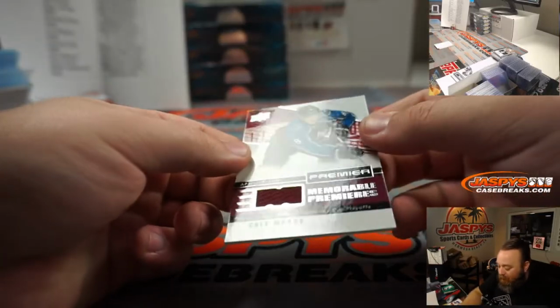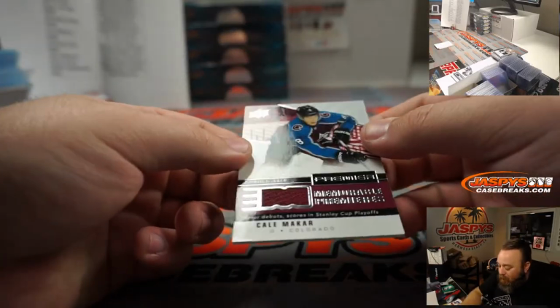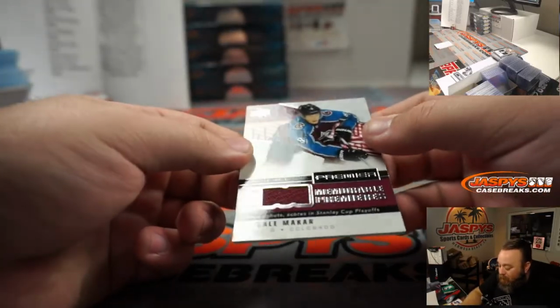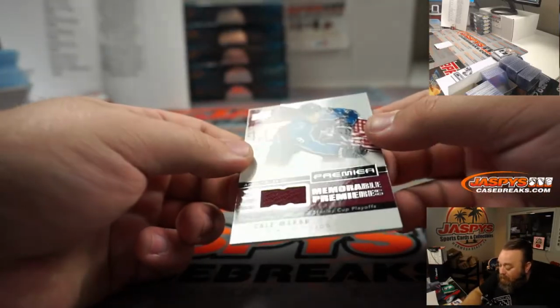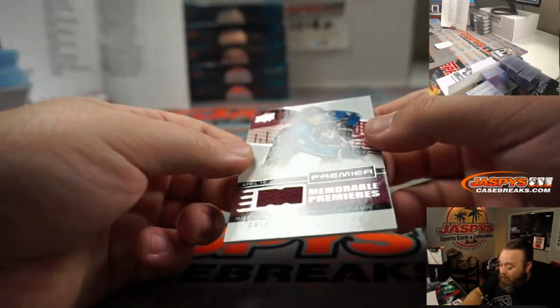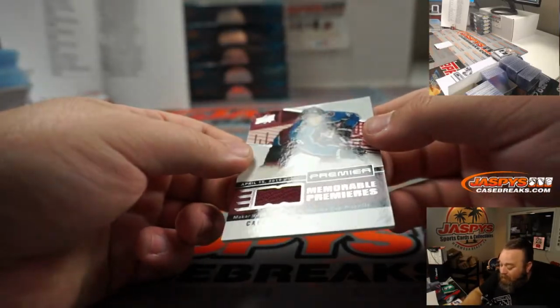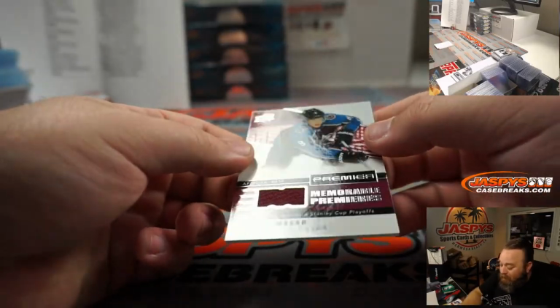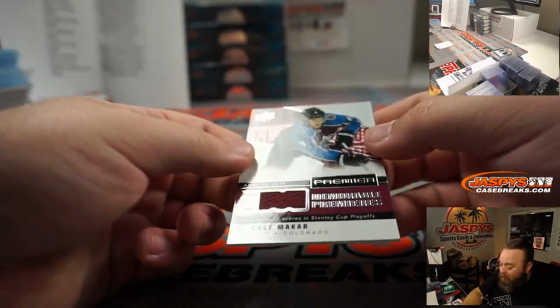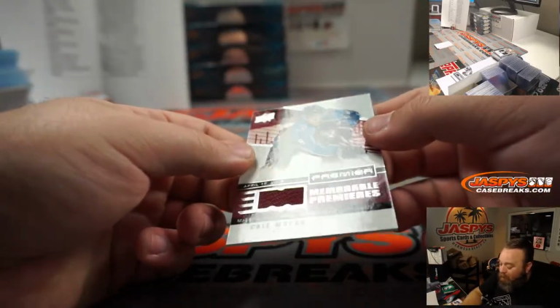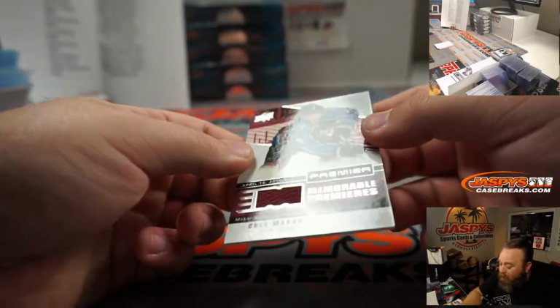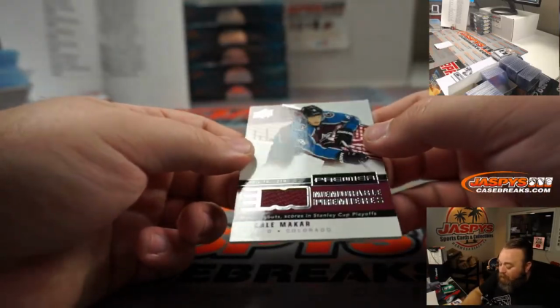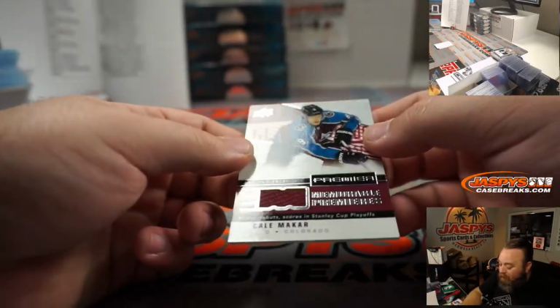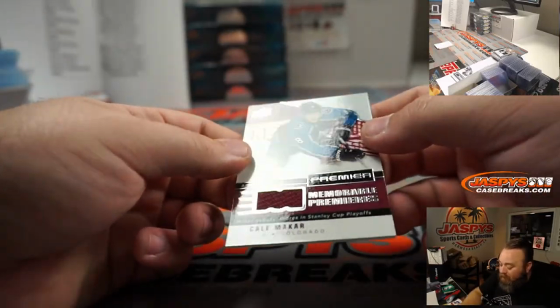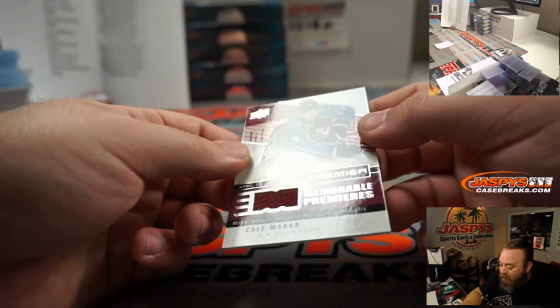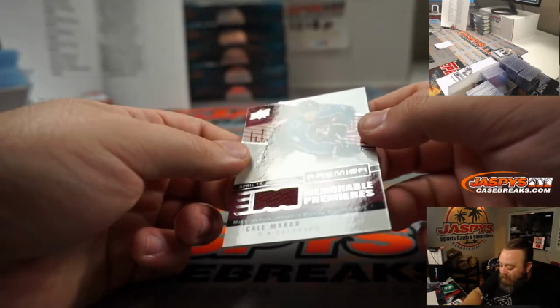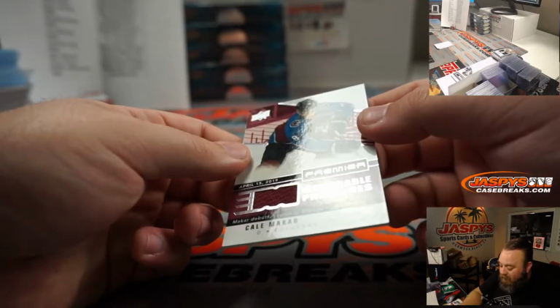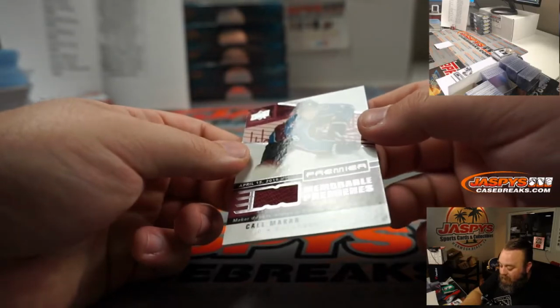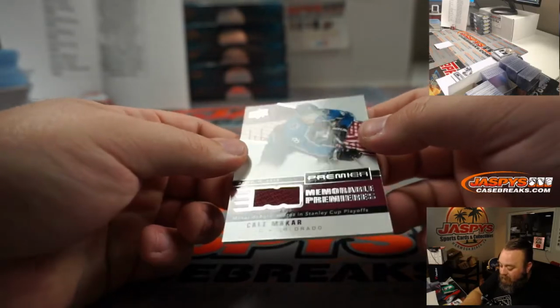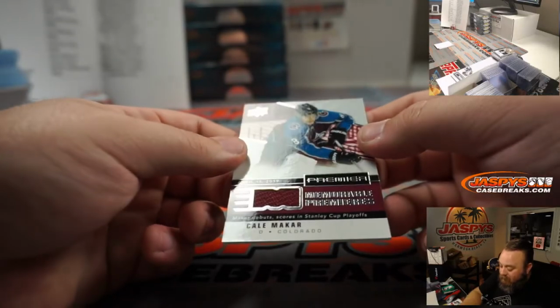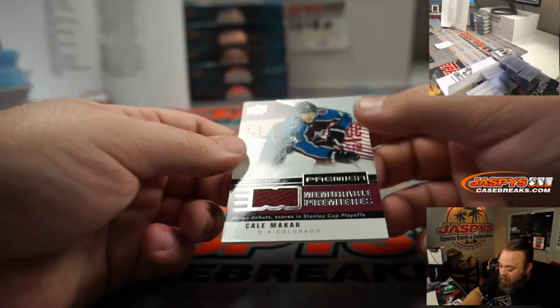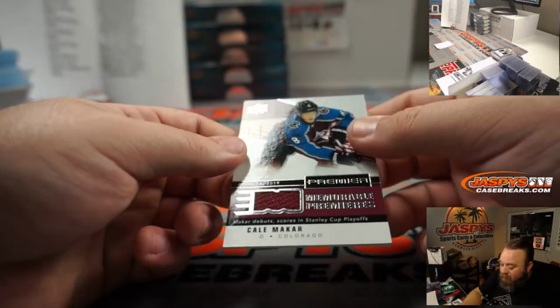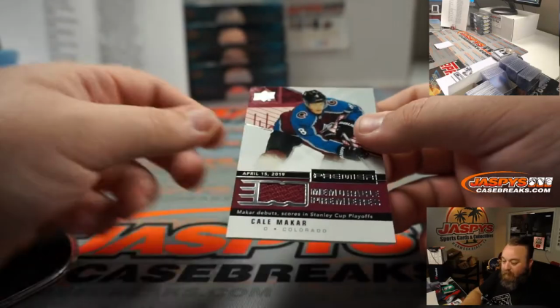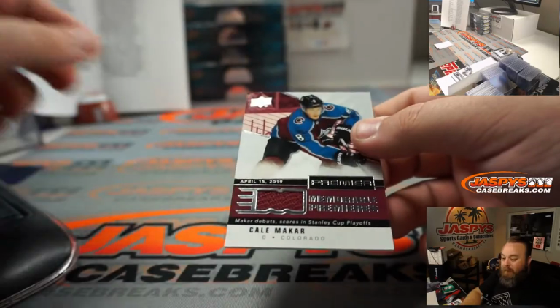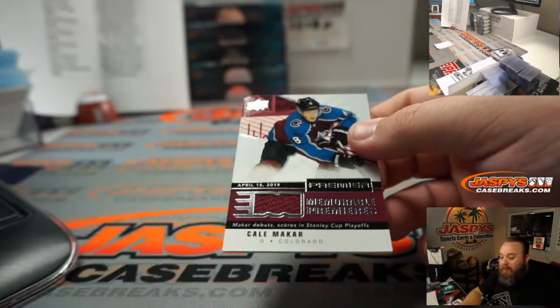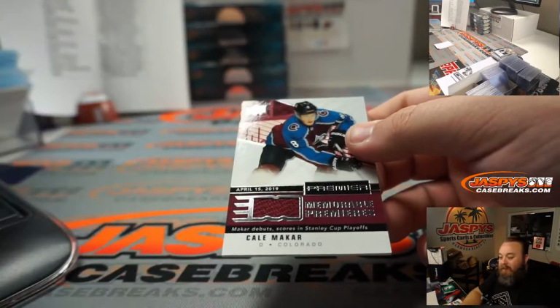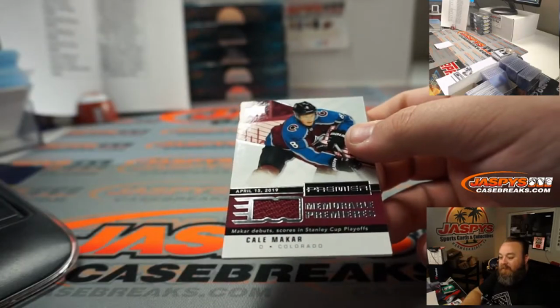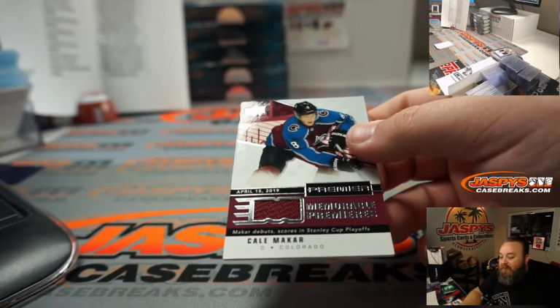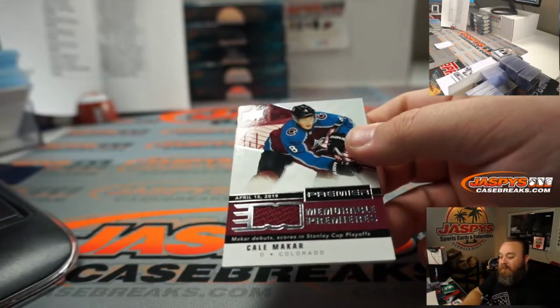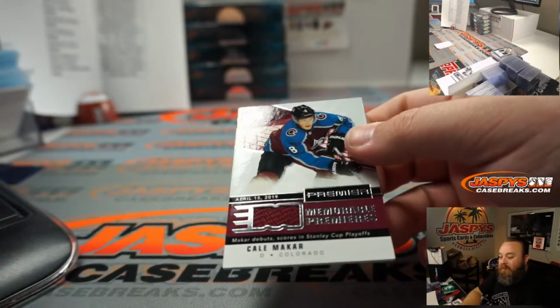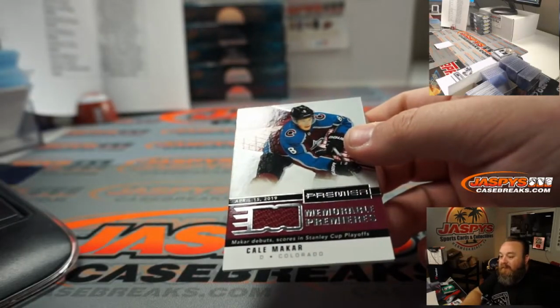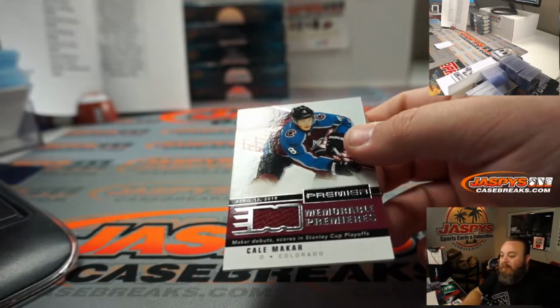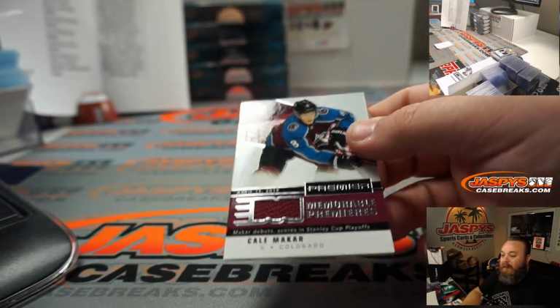Kale McCarr, Memorable Premieres Relic for the Colorado Avalanche — Jason Wehner.